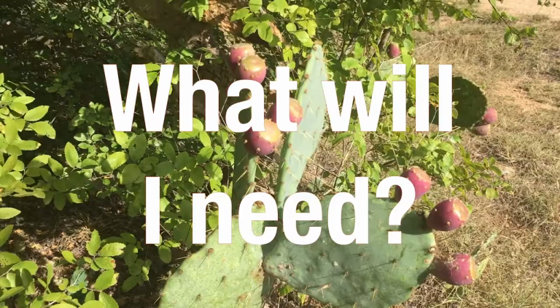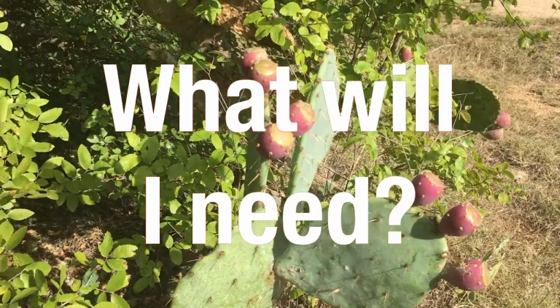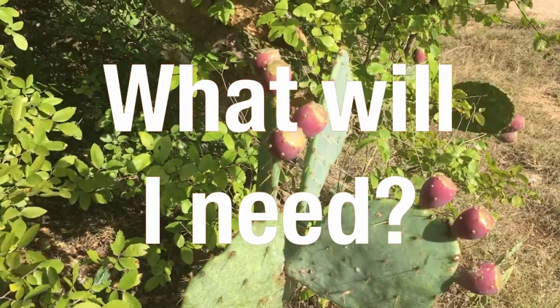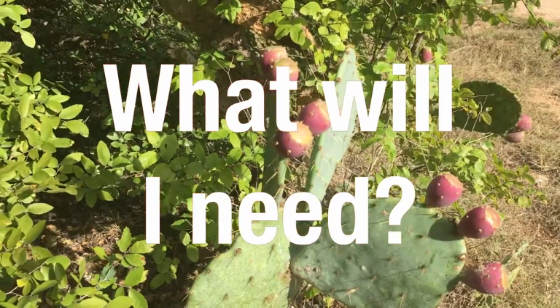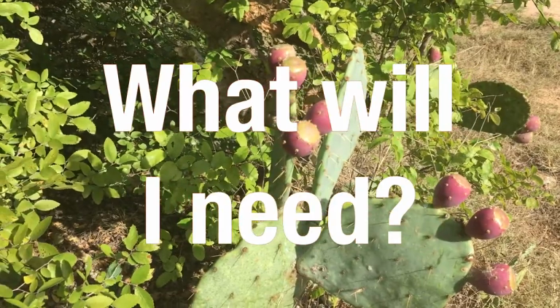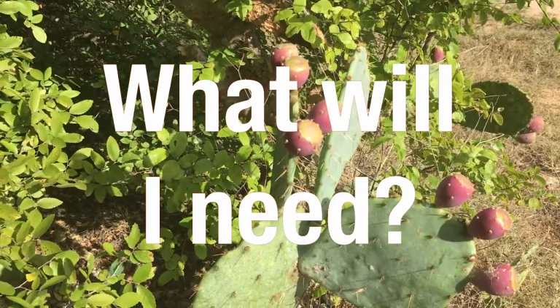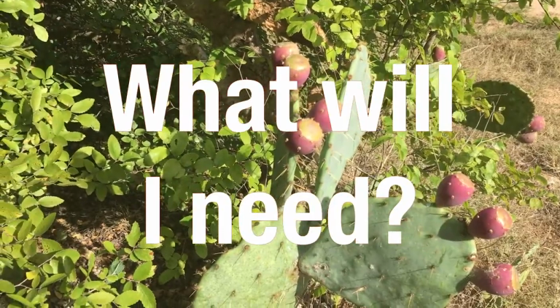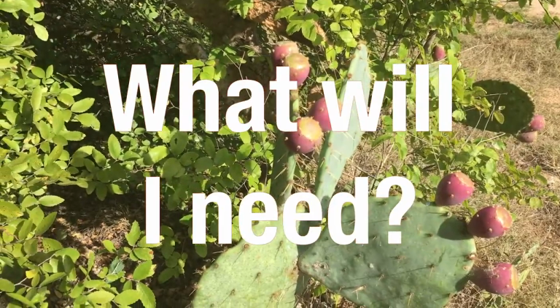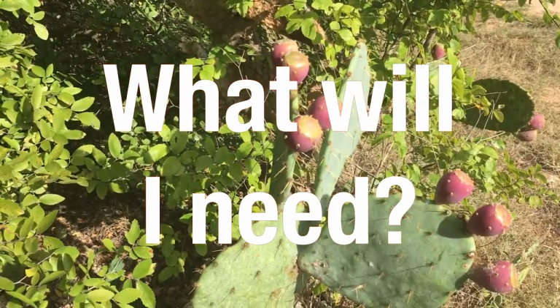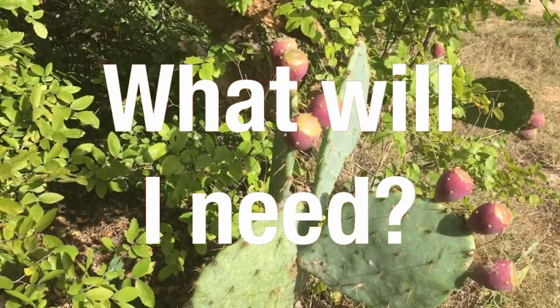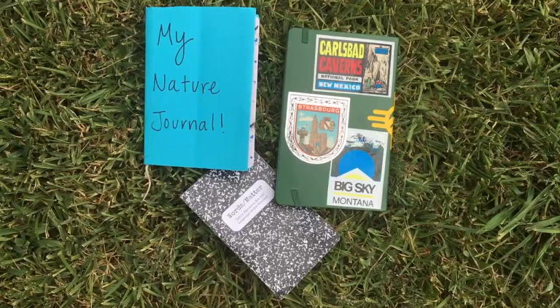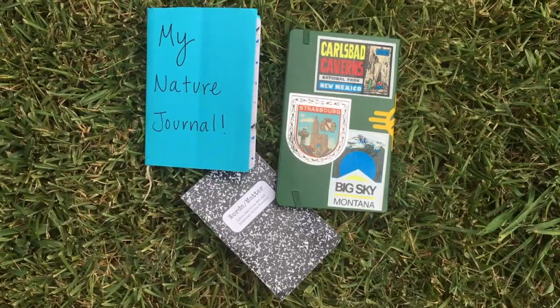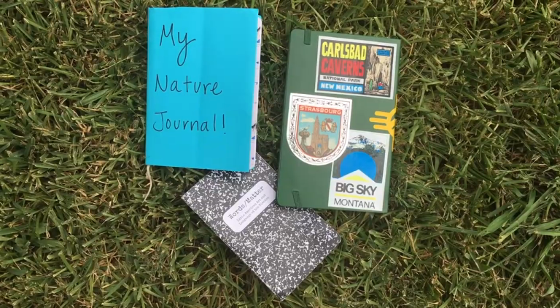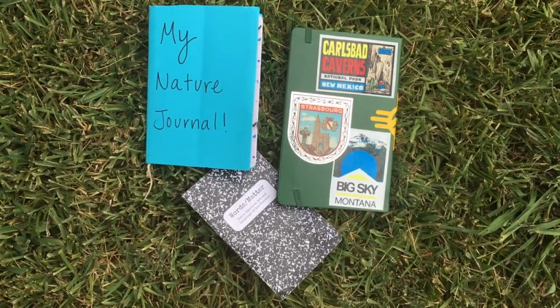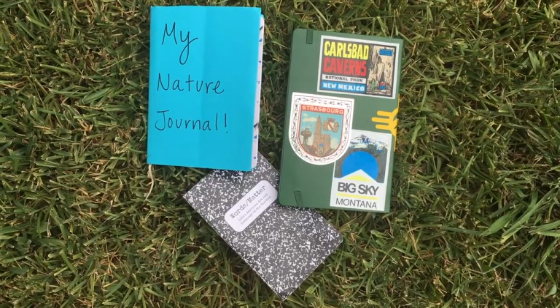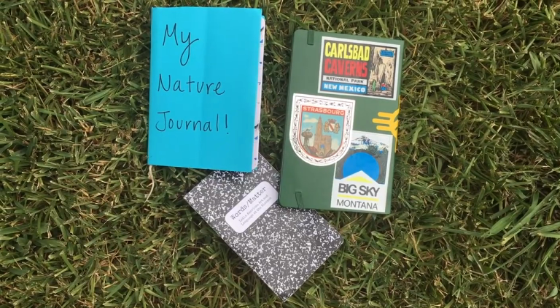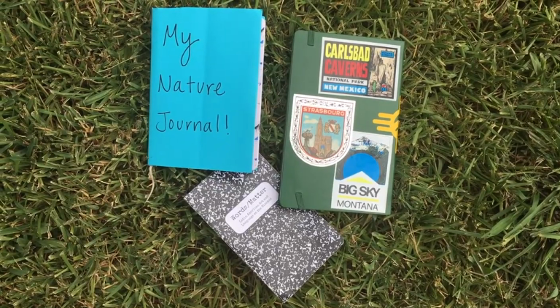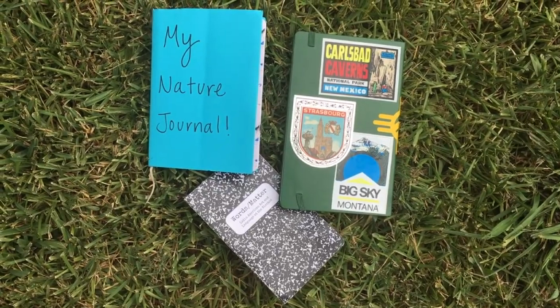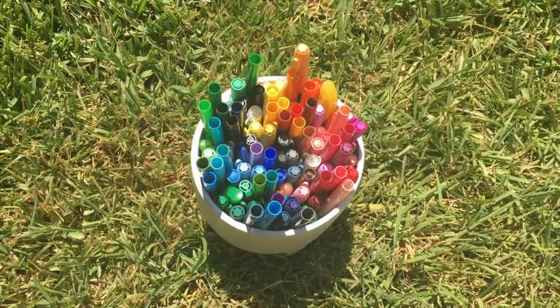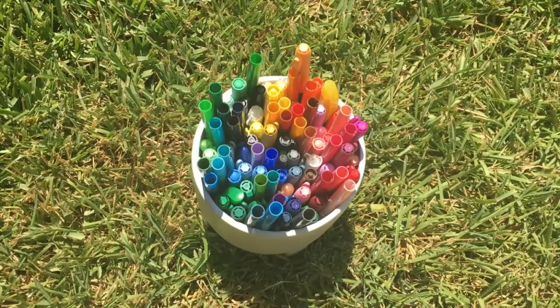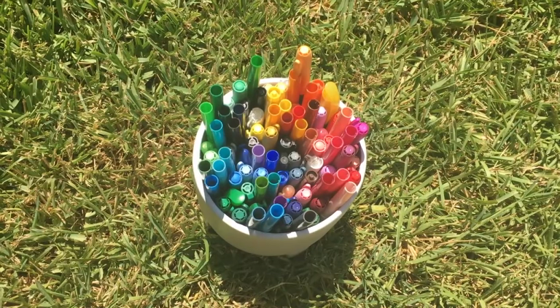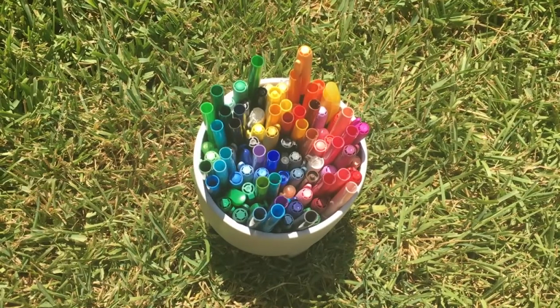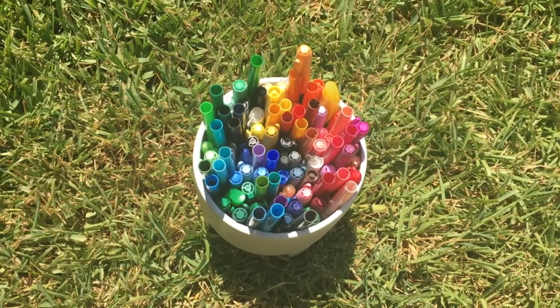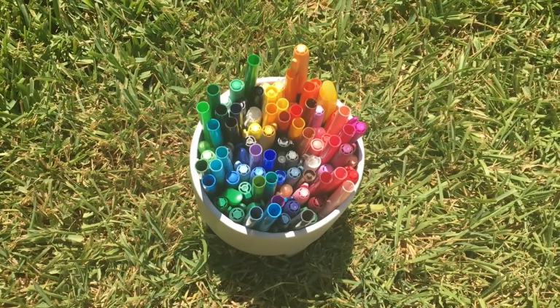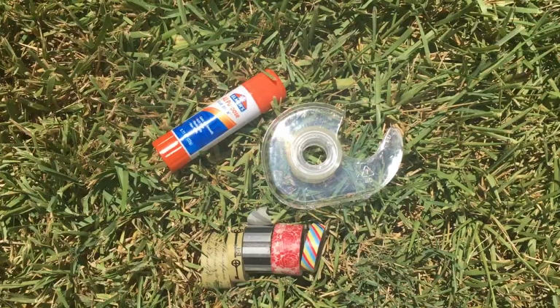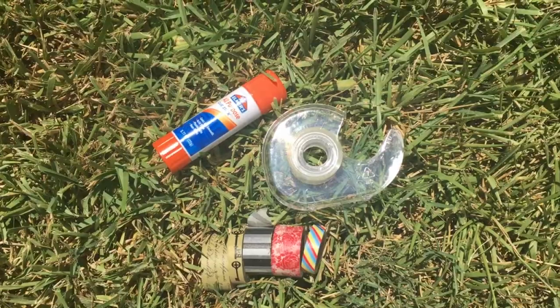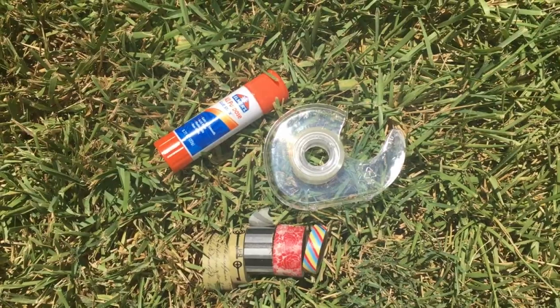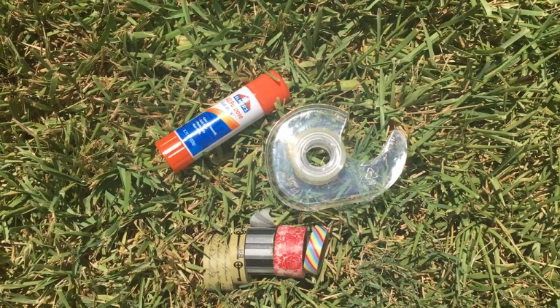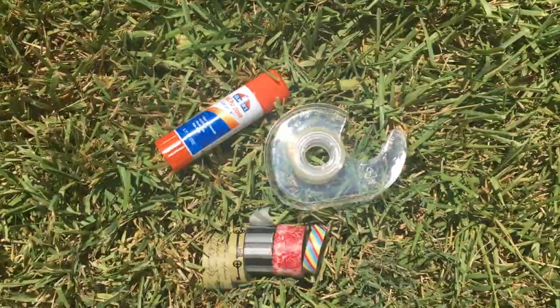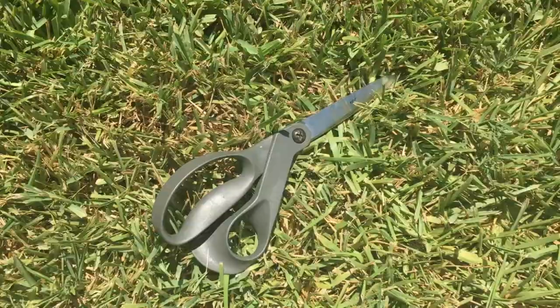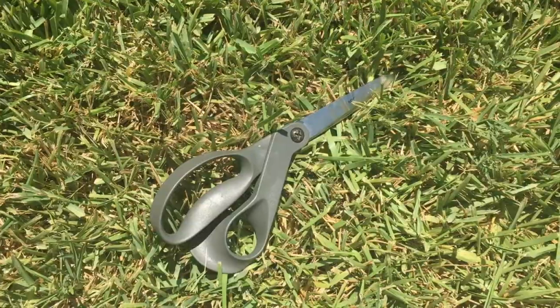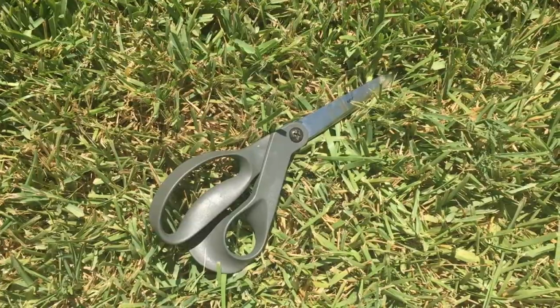To create your nature journal, you will need a homemade or store-bought notebook, writing utensils, glue or tape, and scissors.